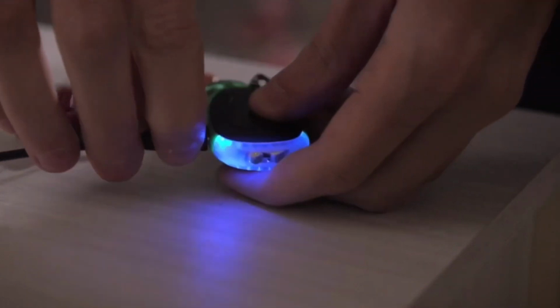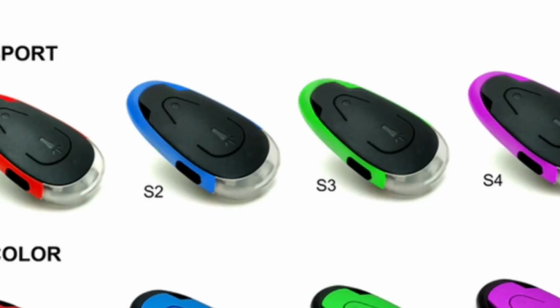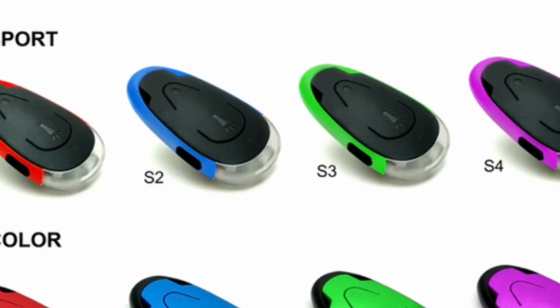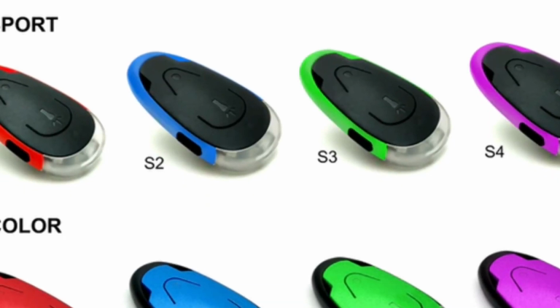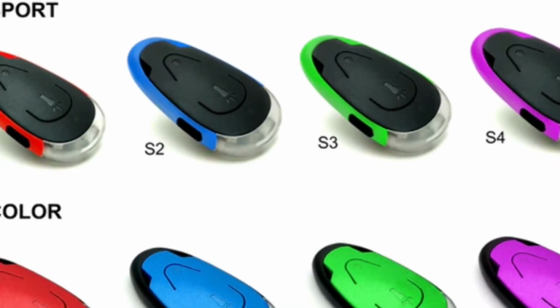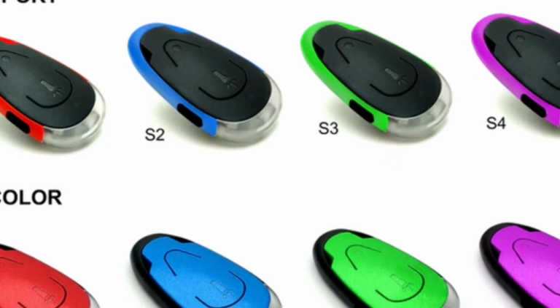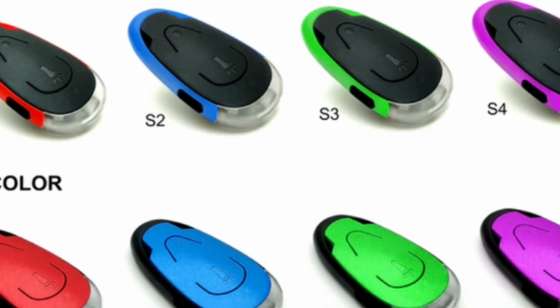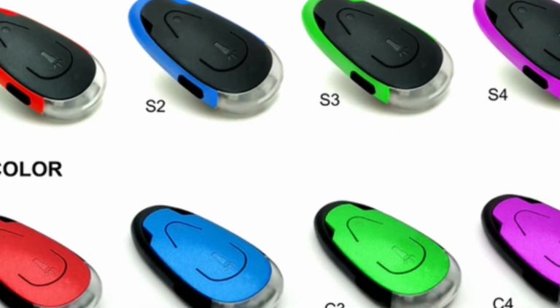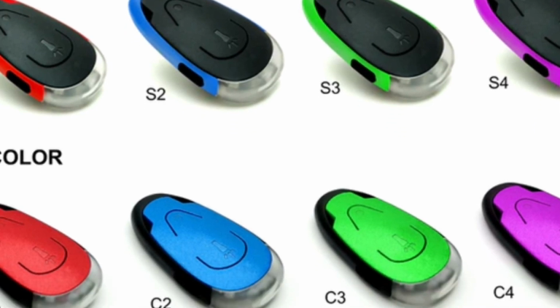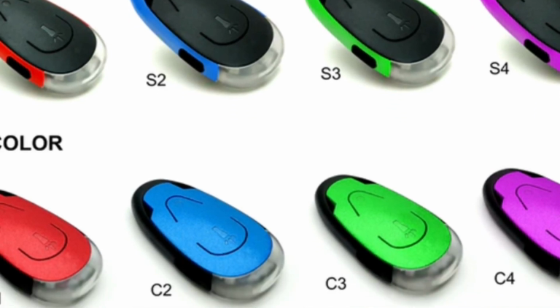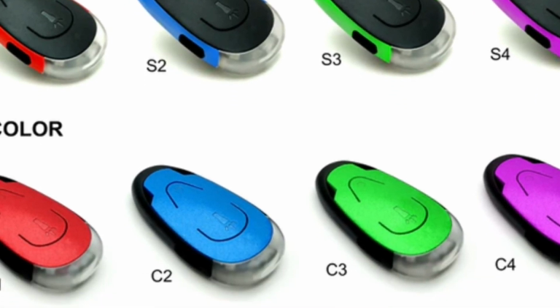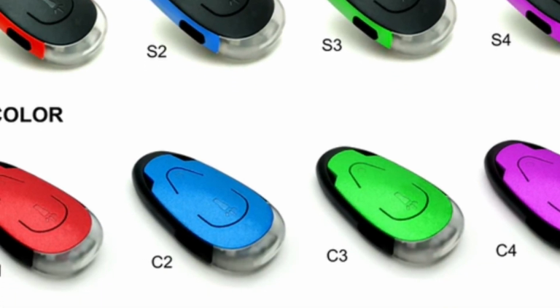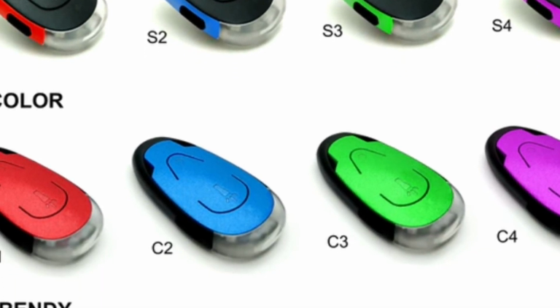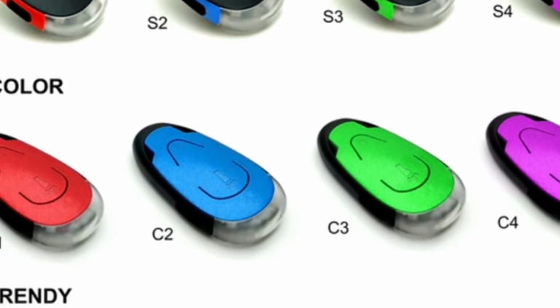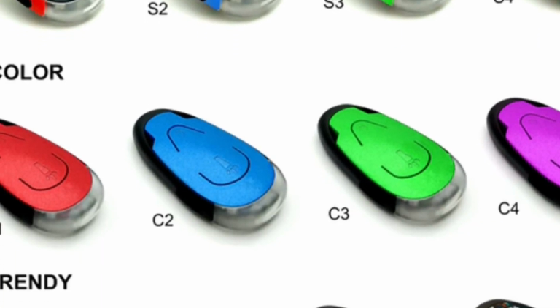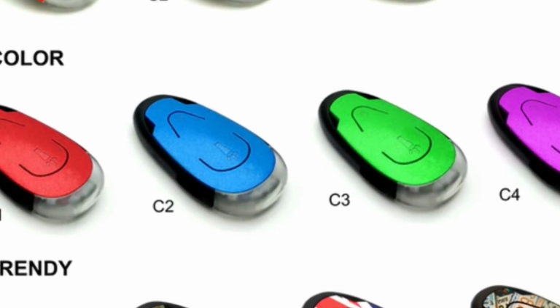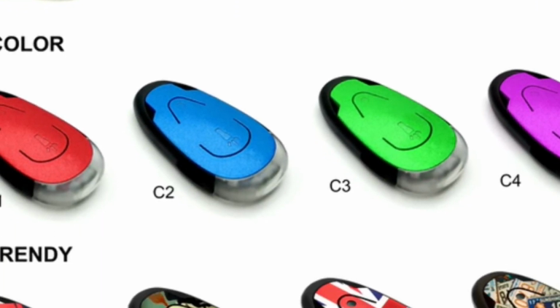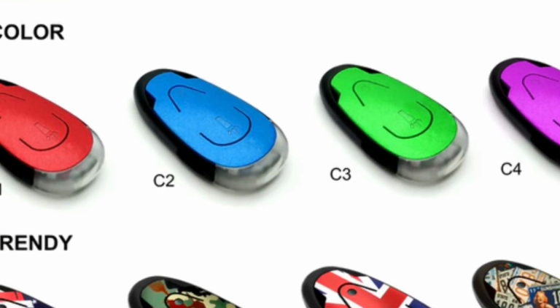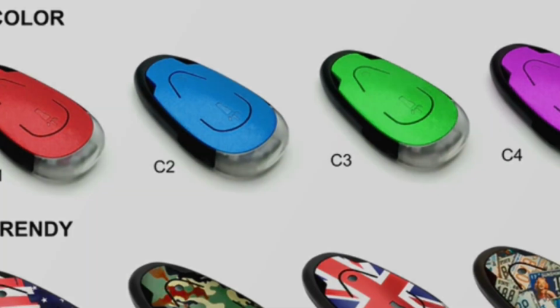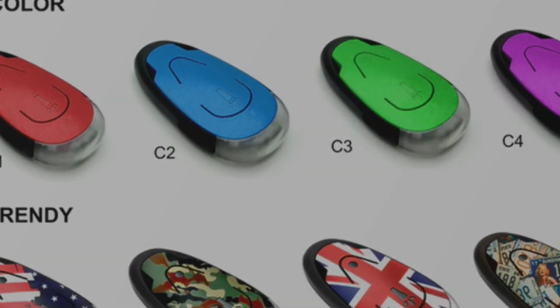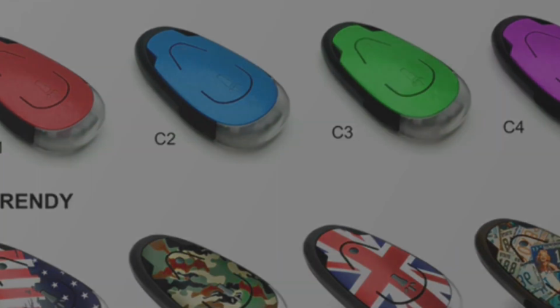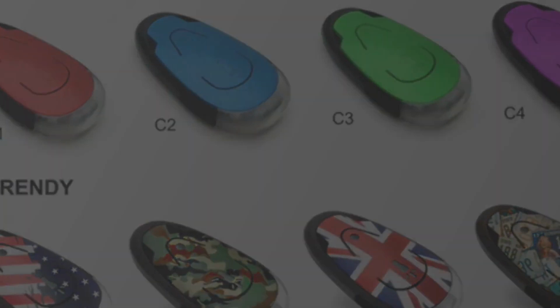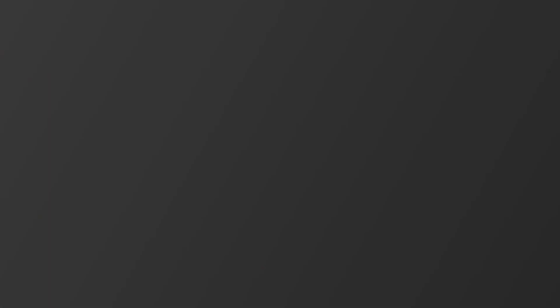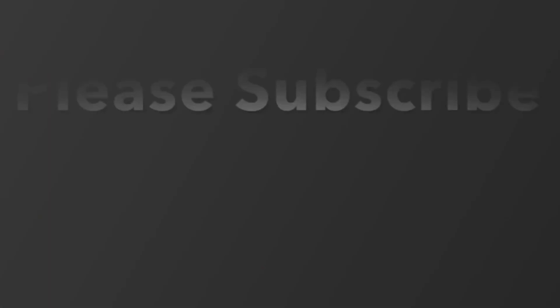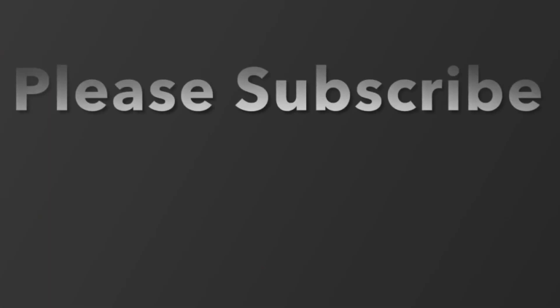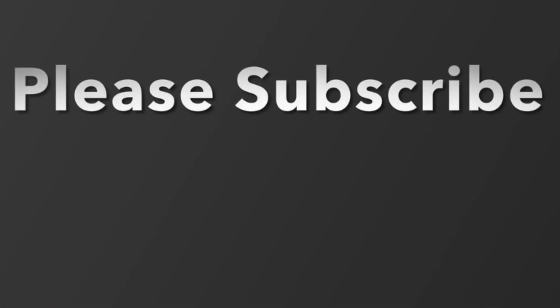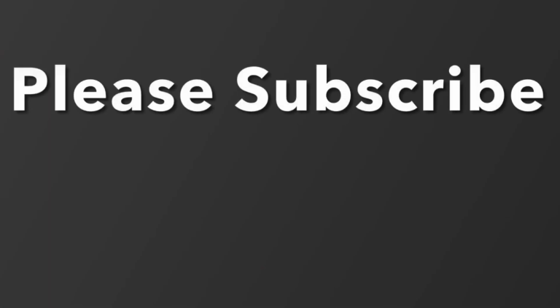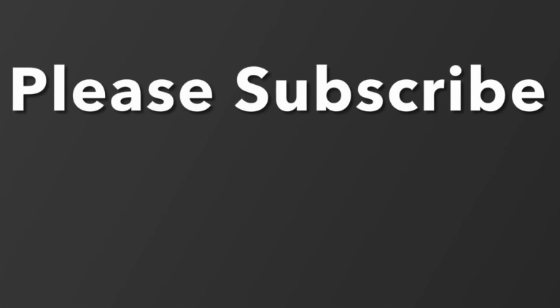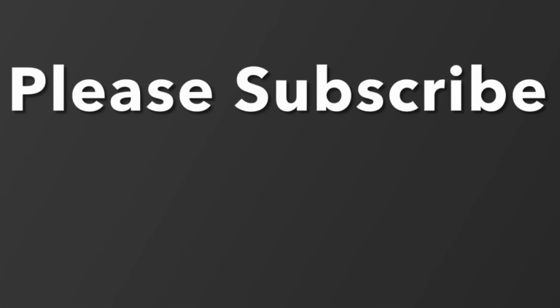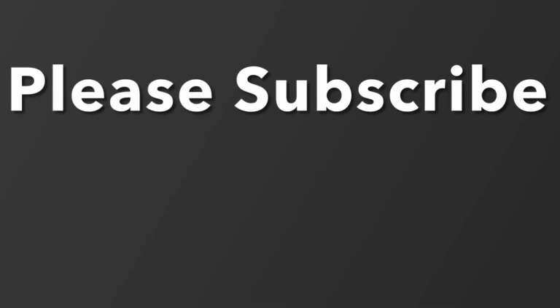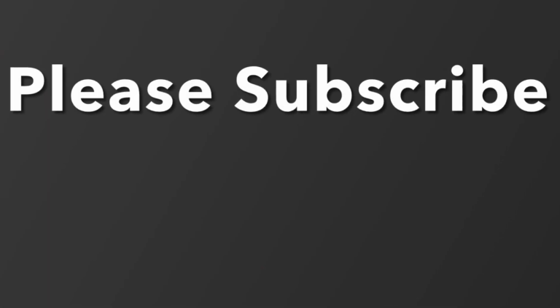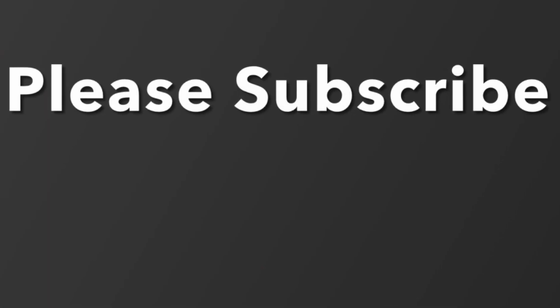The Flare 2.0 has a lot of color options, as you can see on the screen.